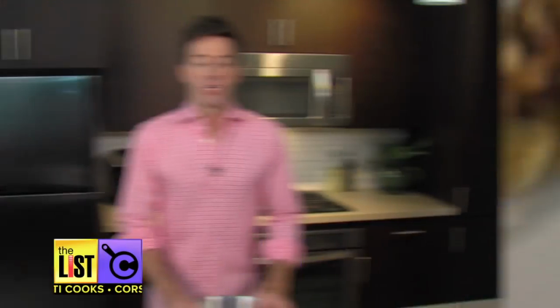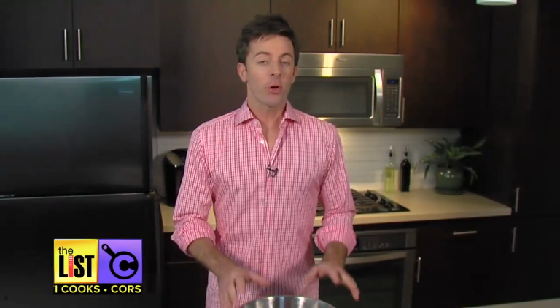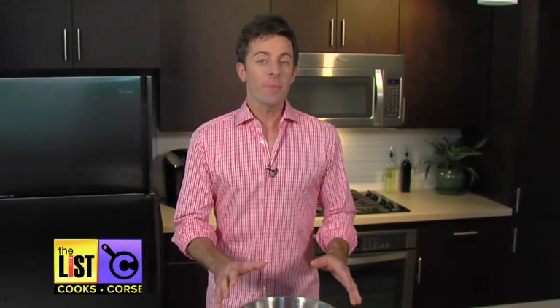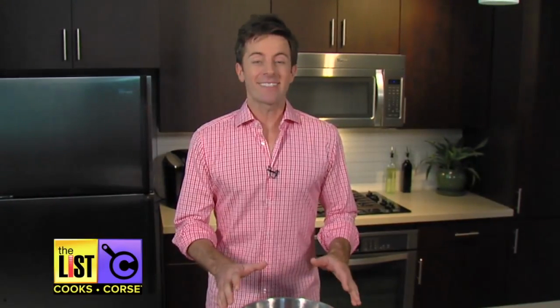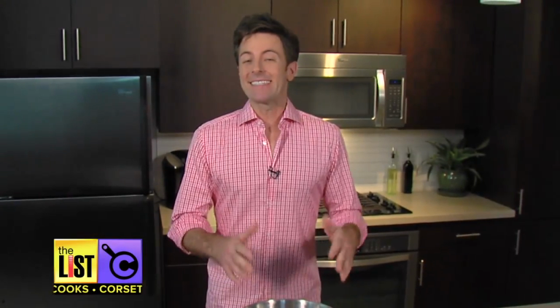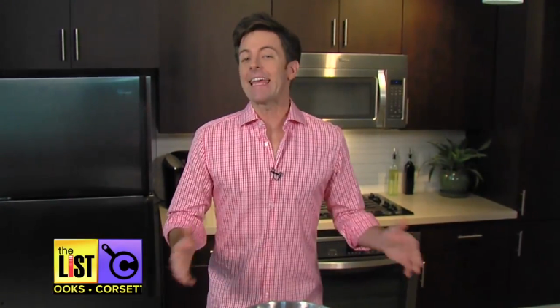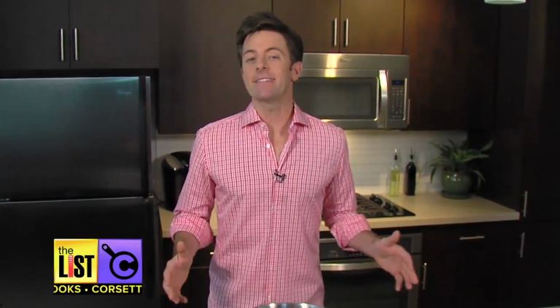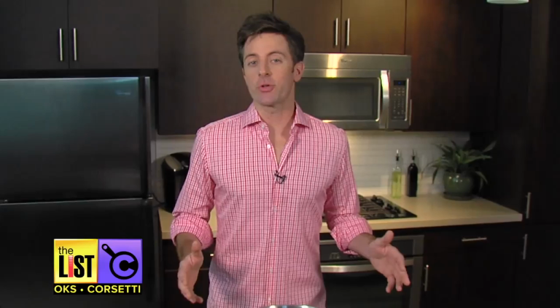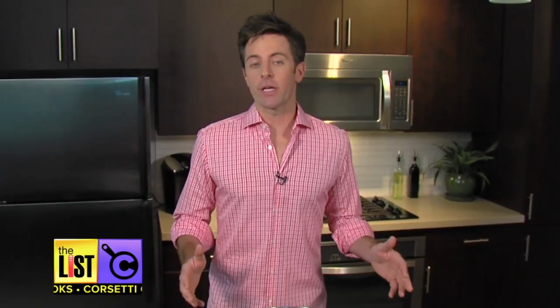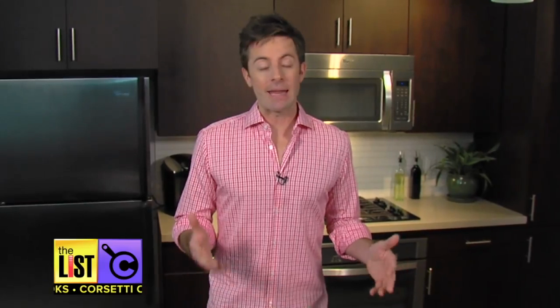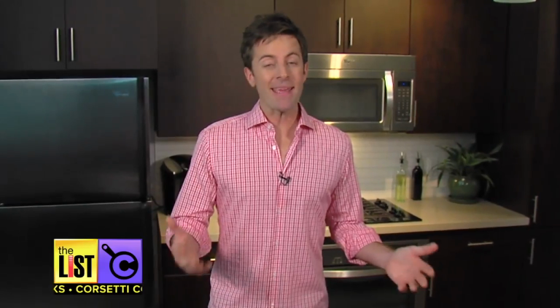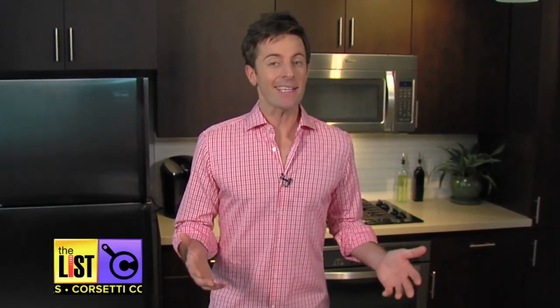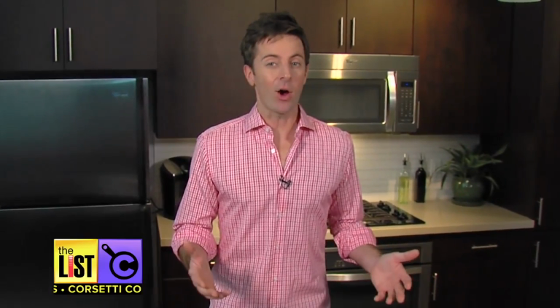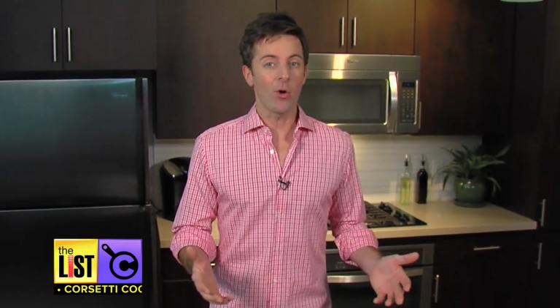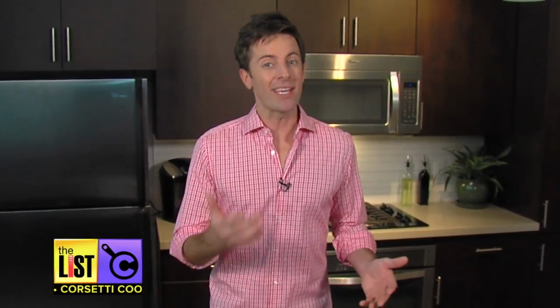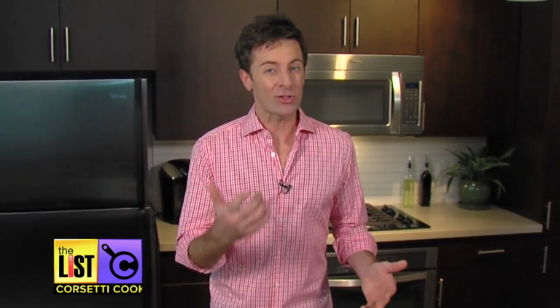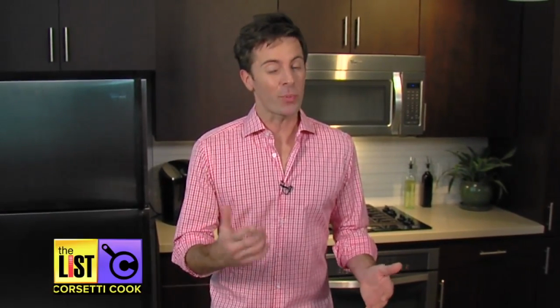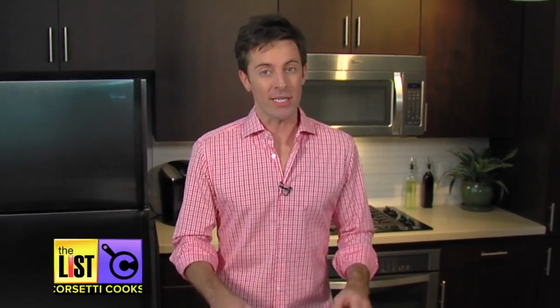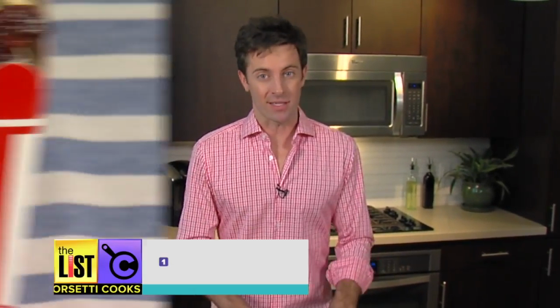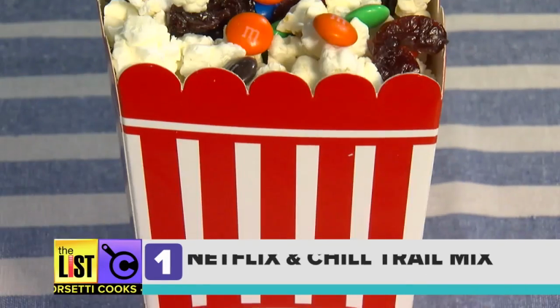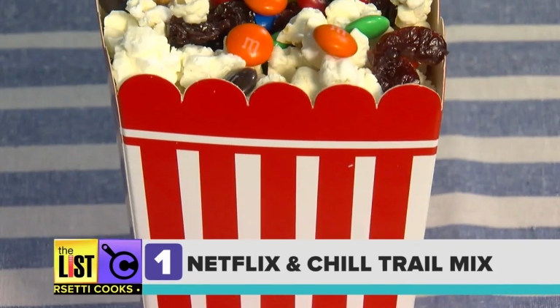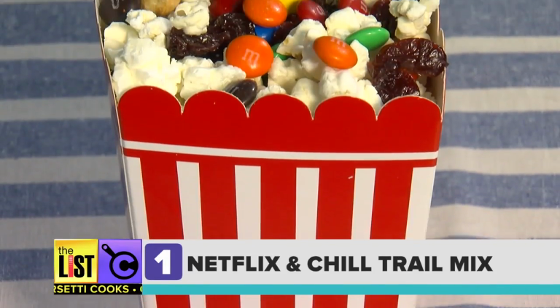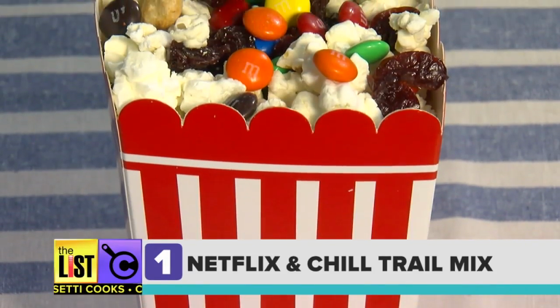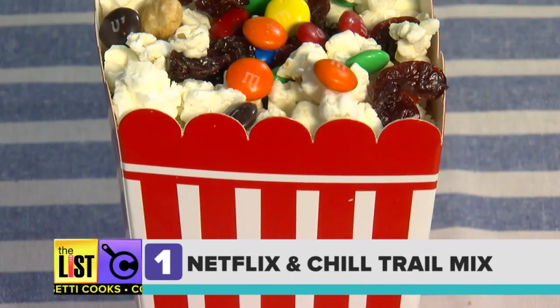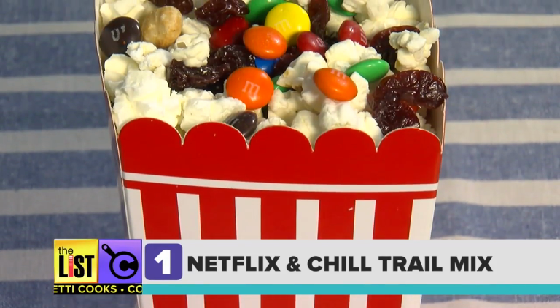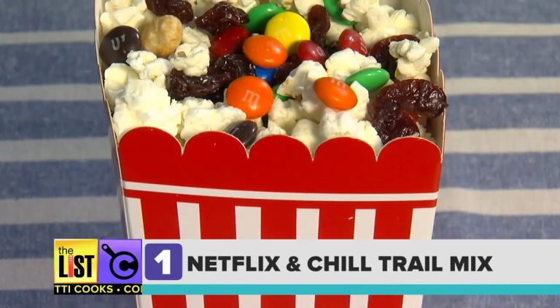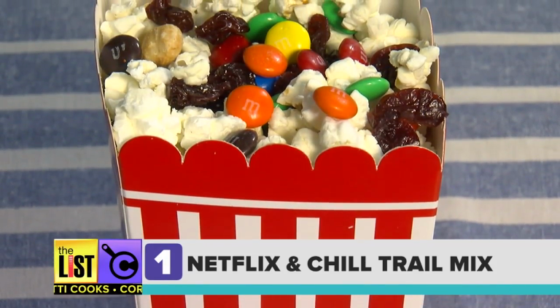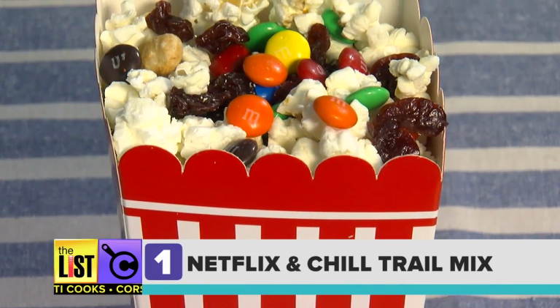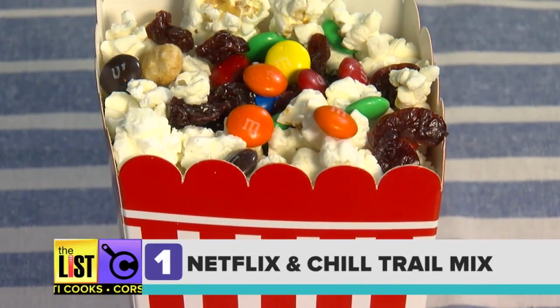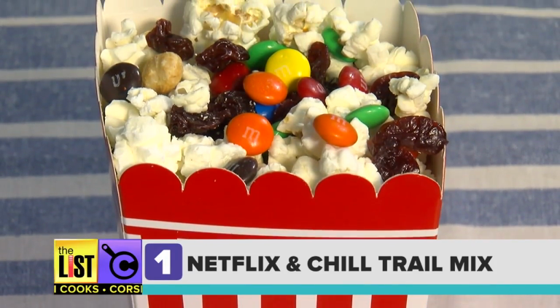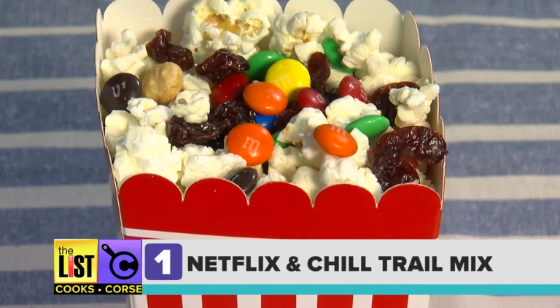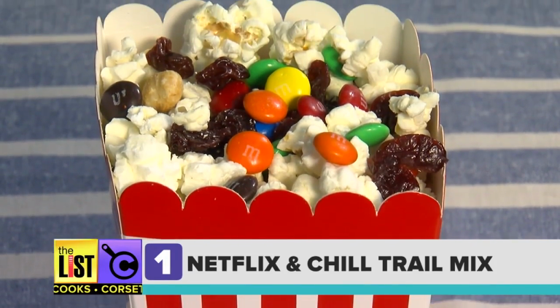Trail mix is a tasty treat and making it at home is super easy. The first mix we're making is called Netflix and Chill.